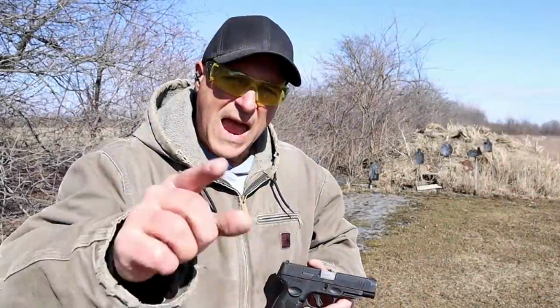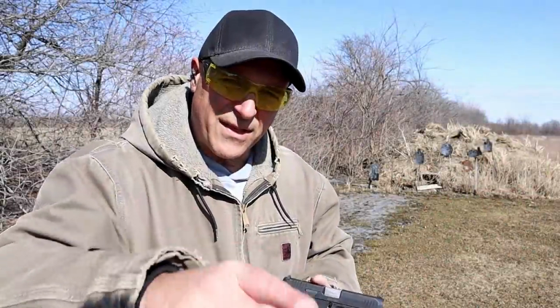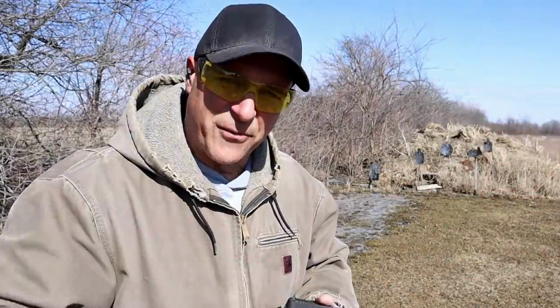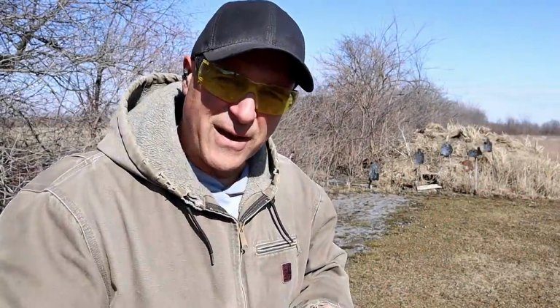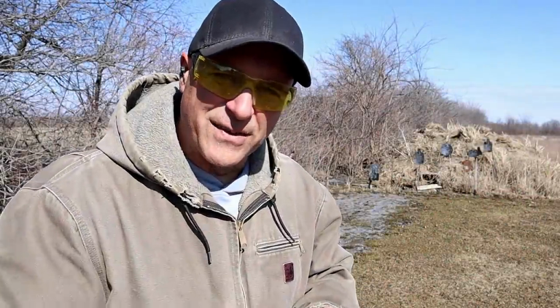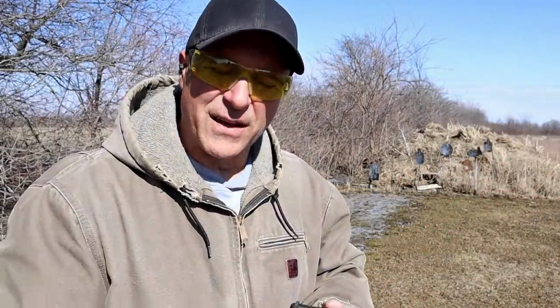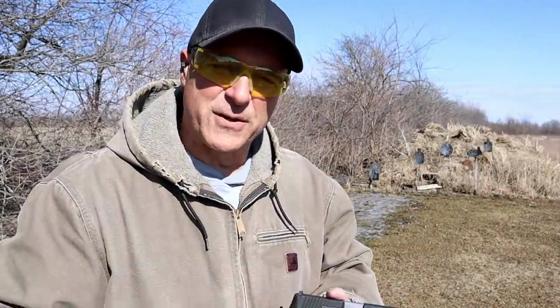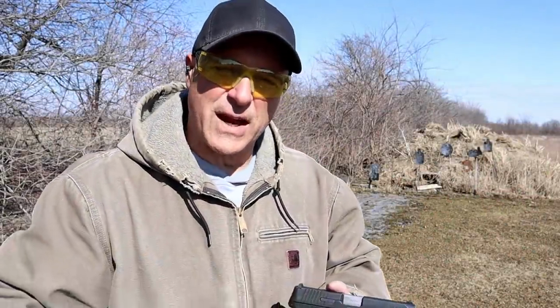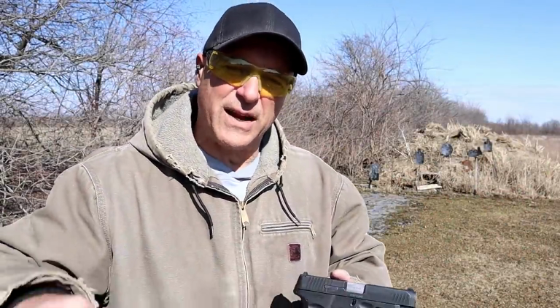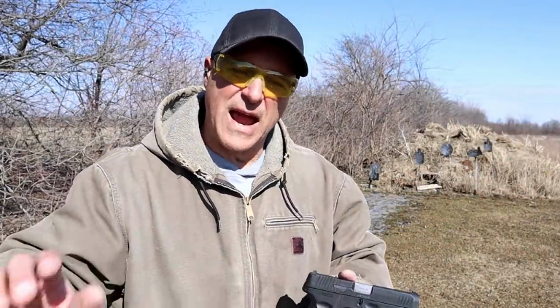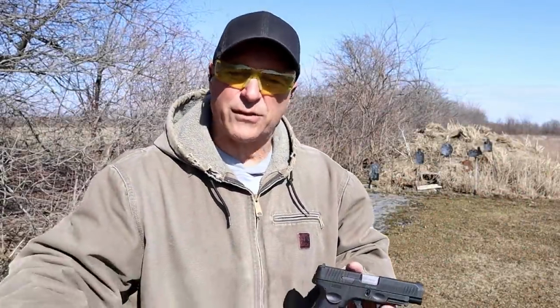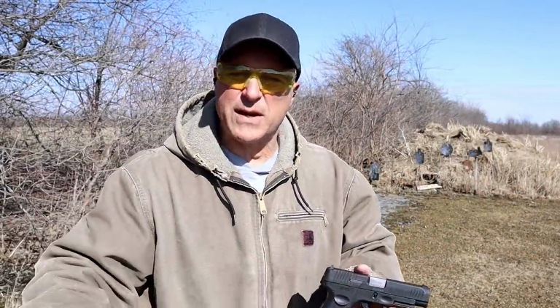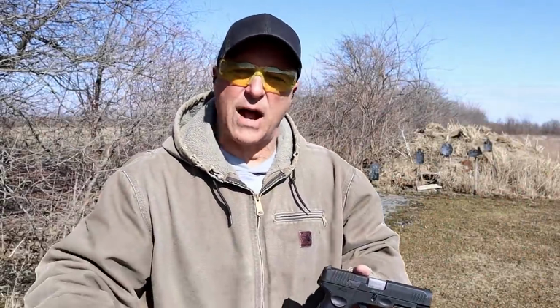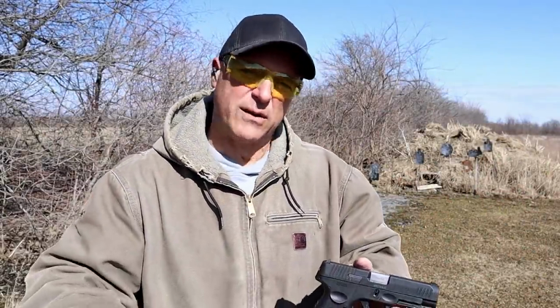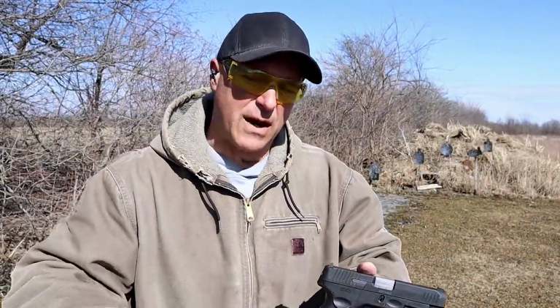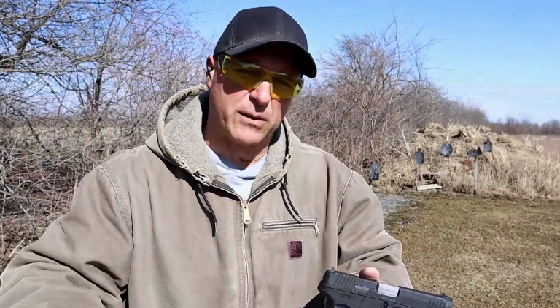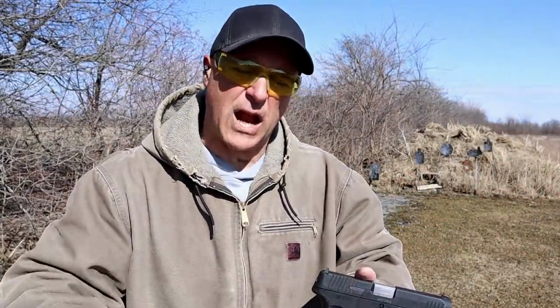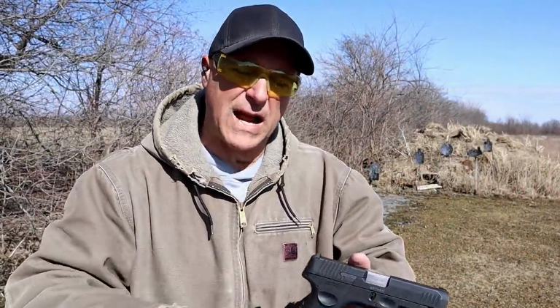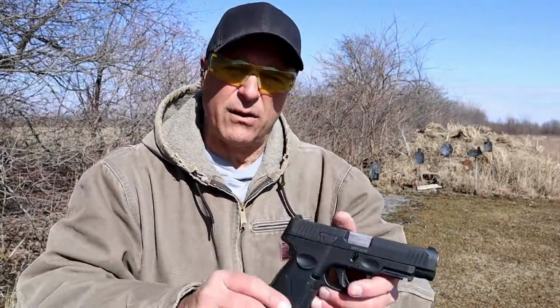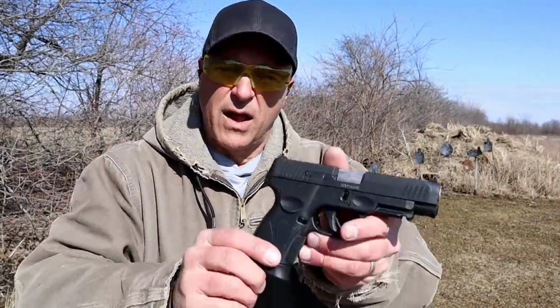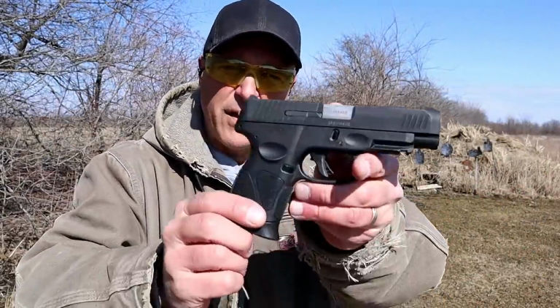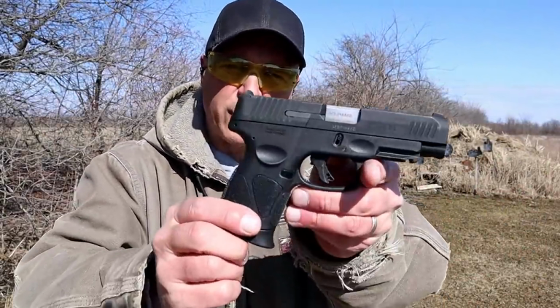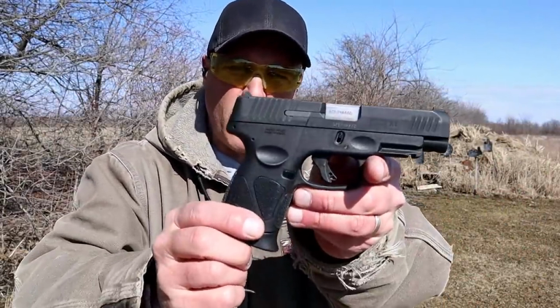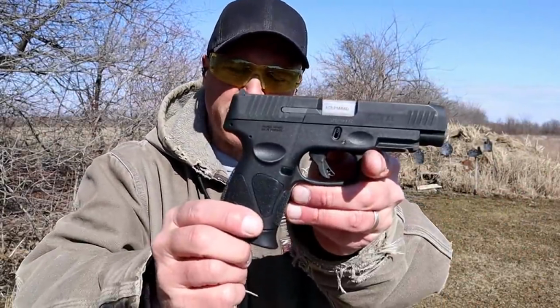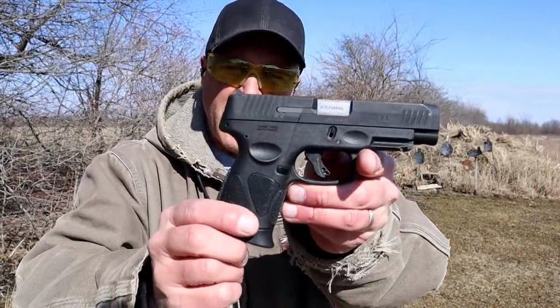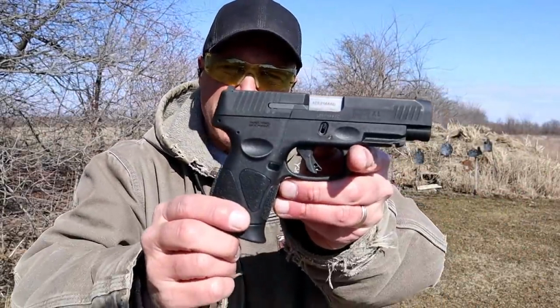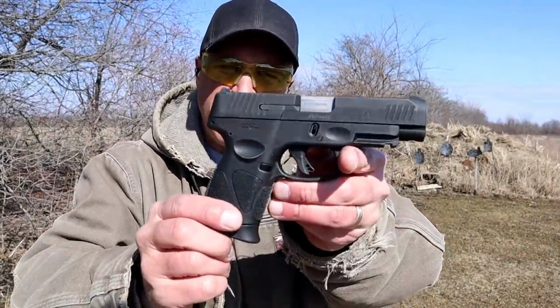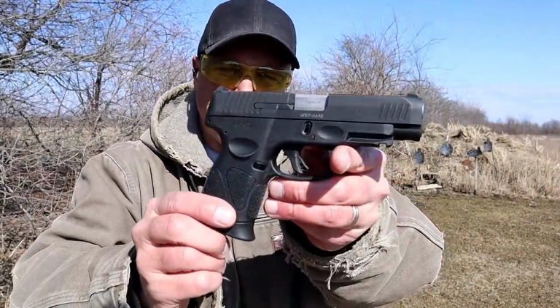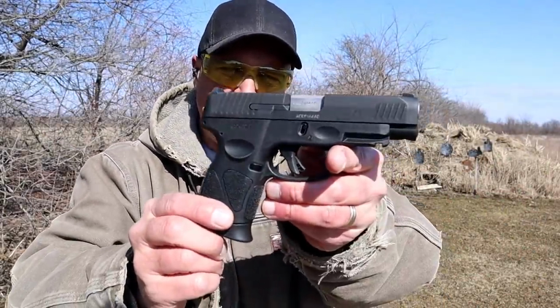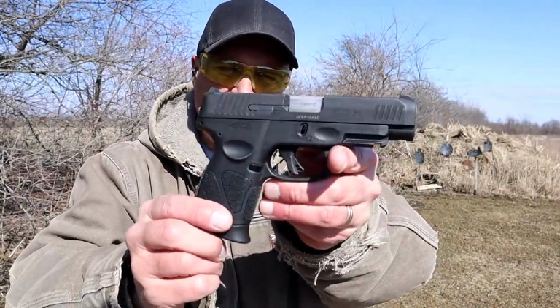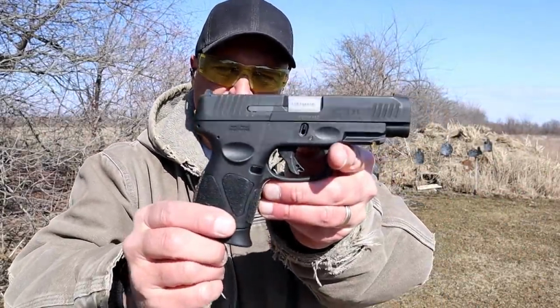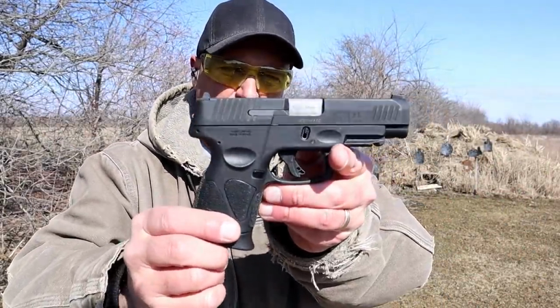Hey there friends, thanks for checking in at The Range Now. Today we're checking out the Taurus G3 XL.